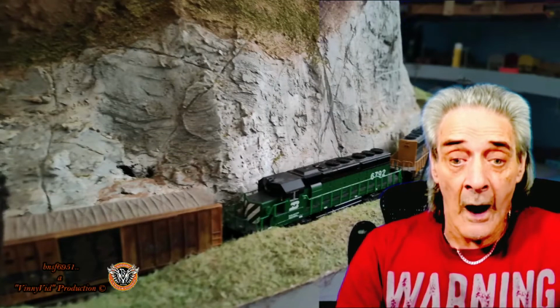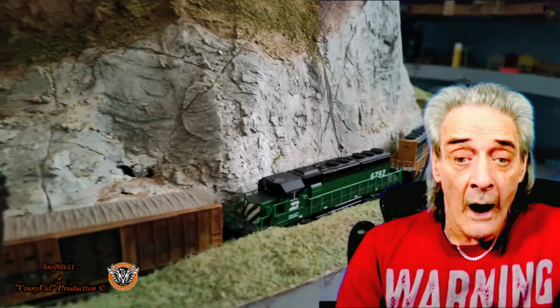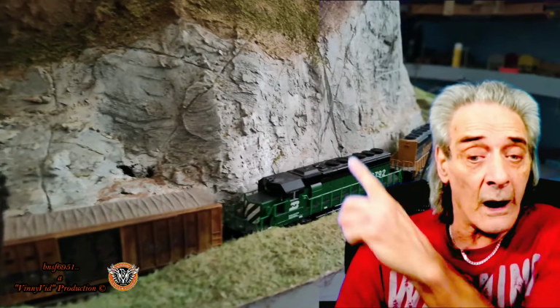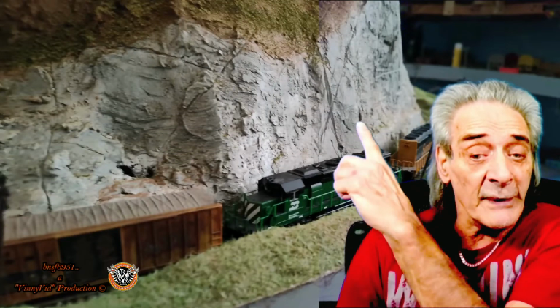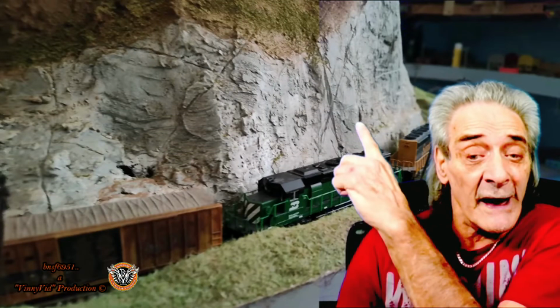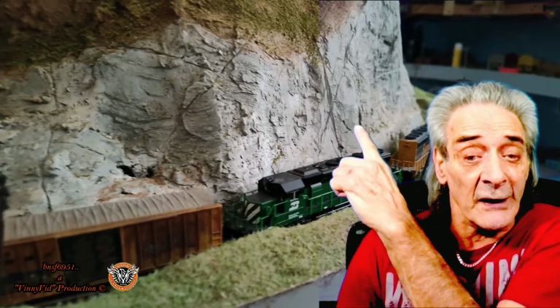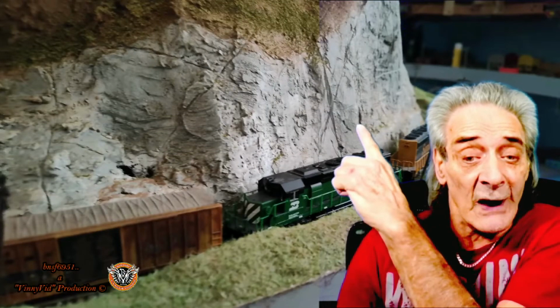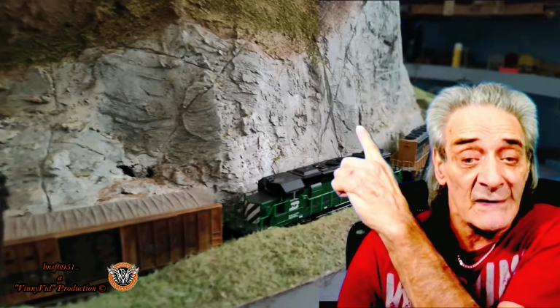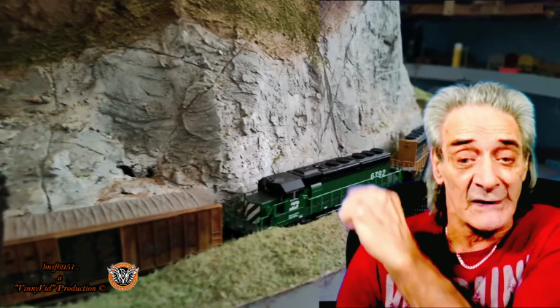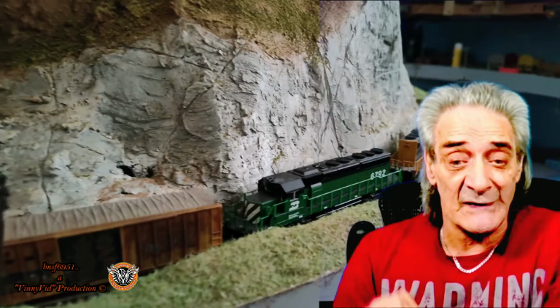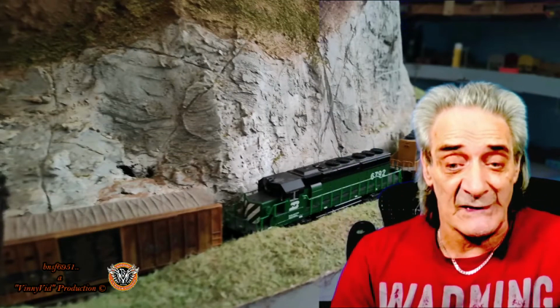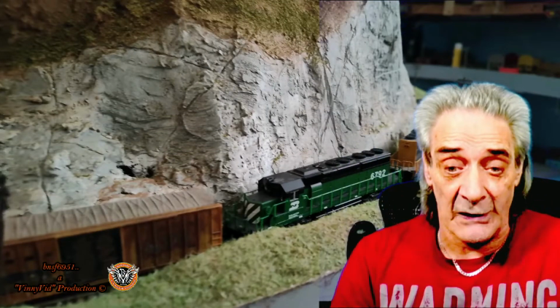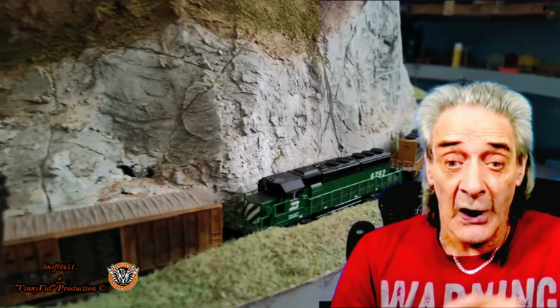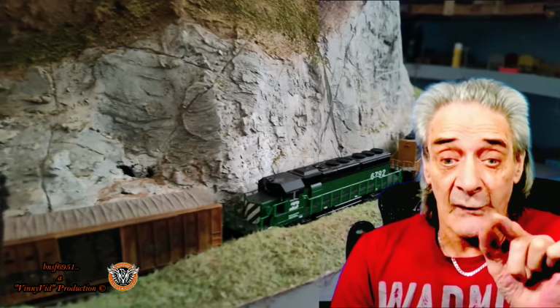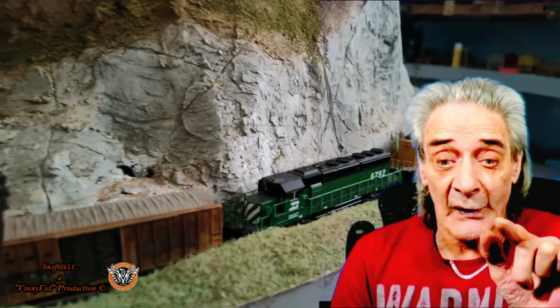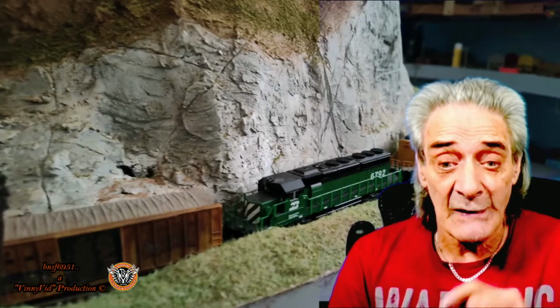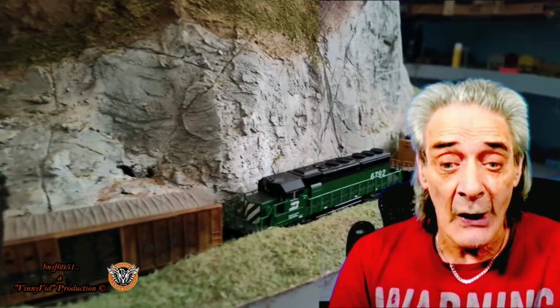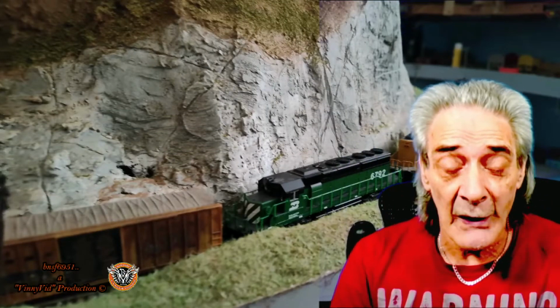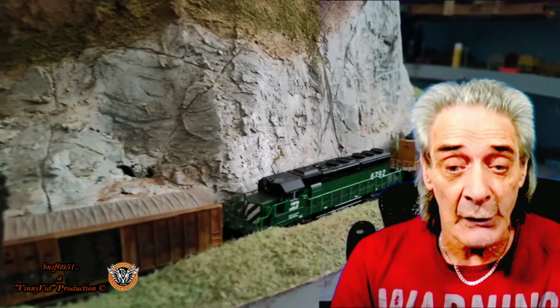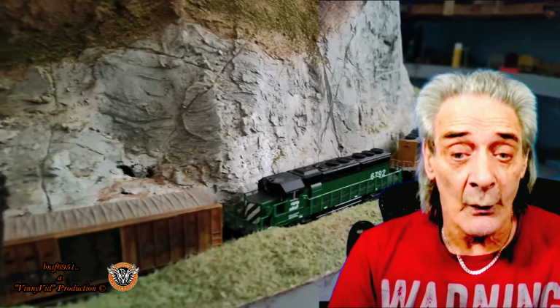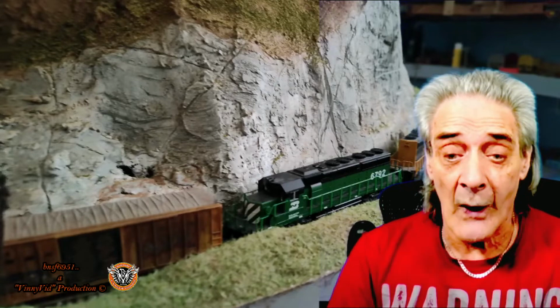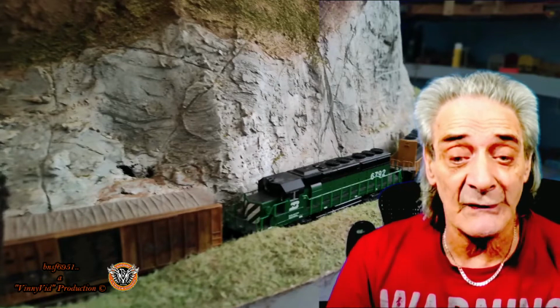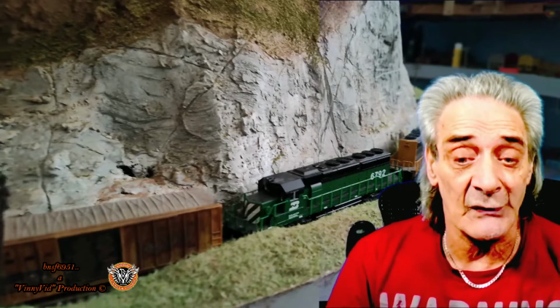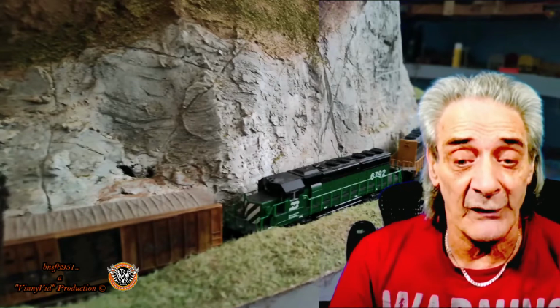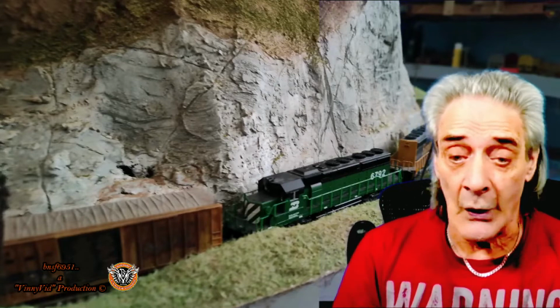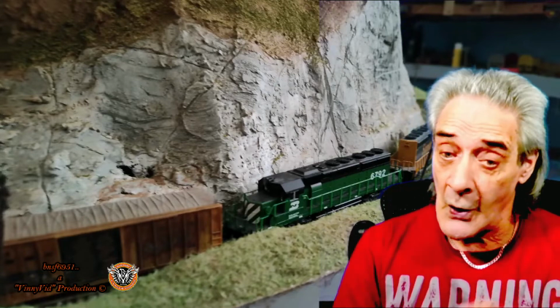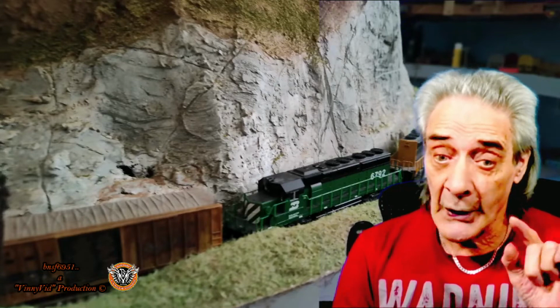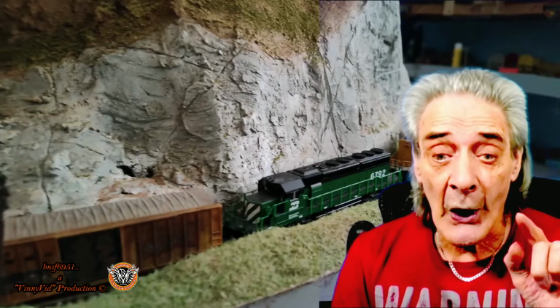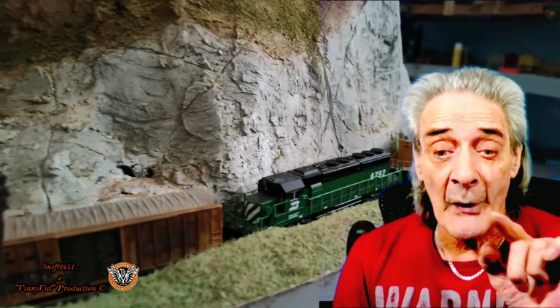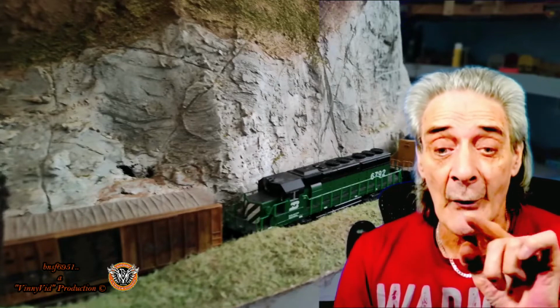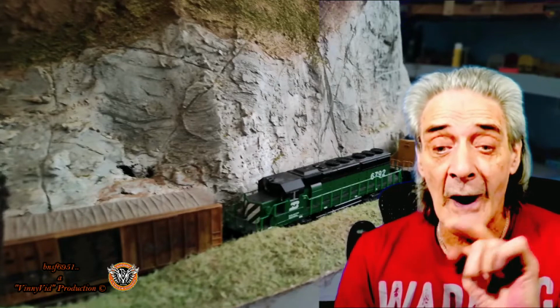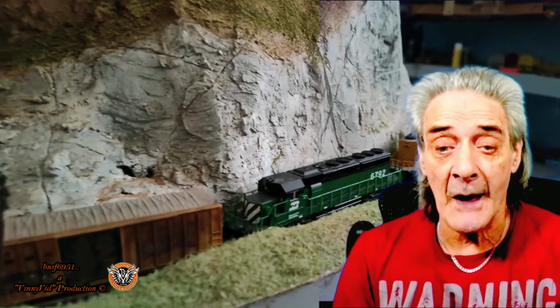I'll be adding lights to this scene. If you want to see how I do it, watch this video. Coming right up.